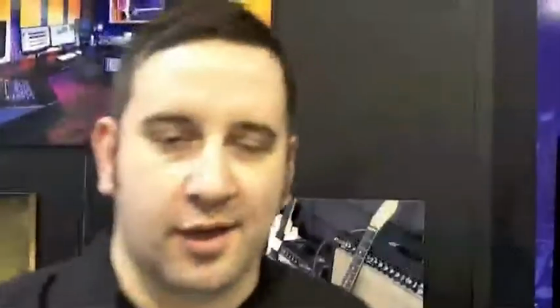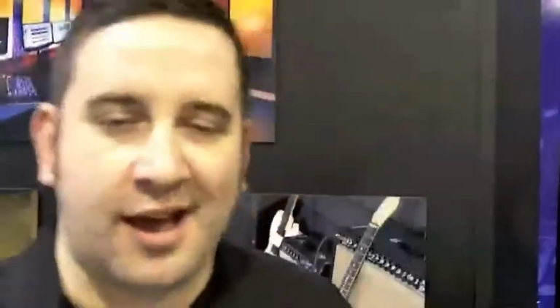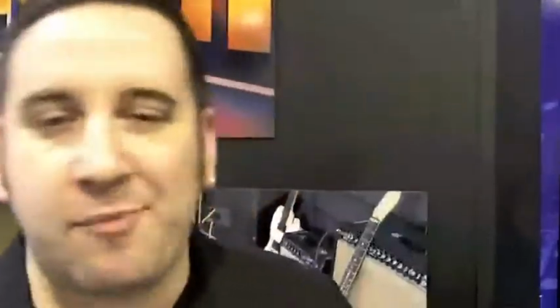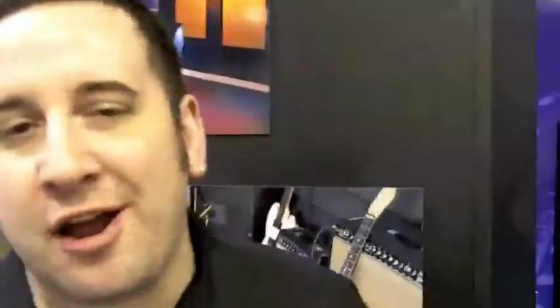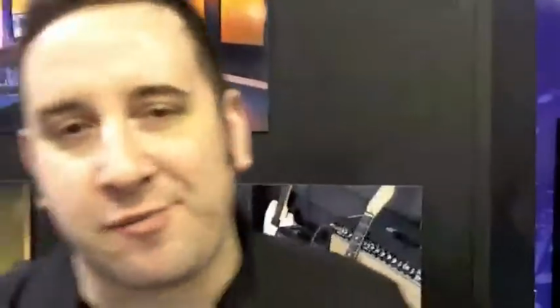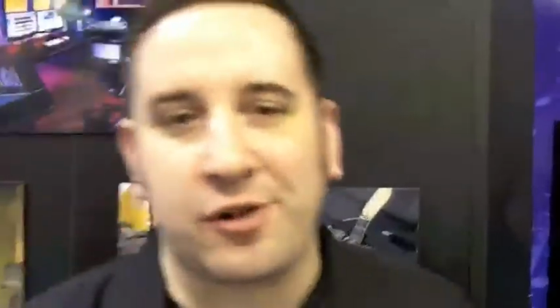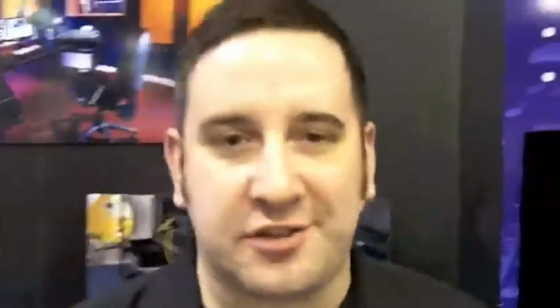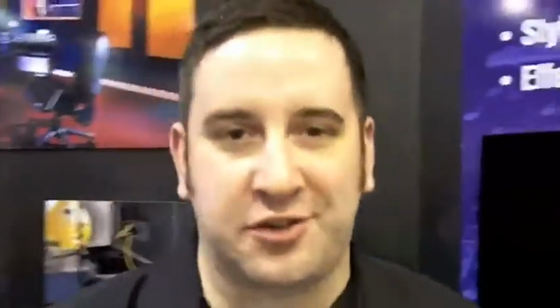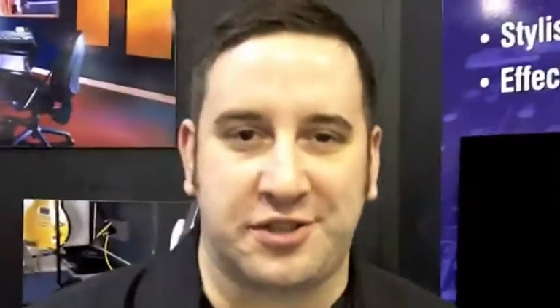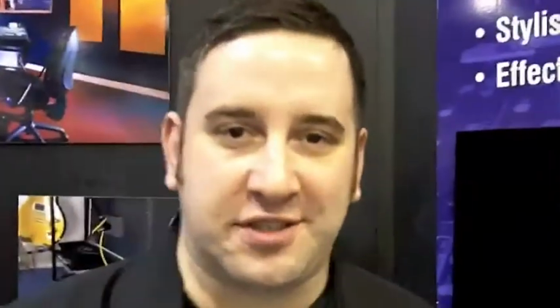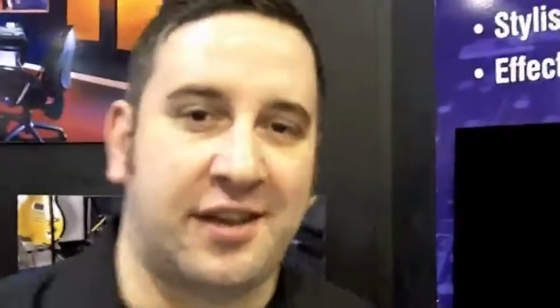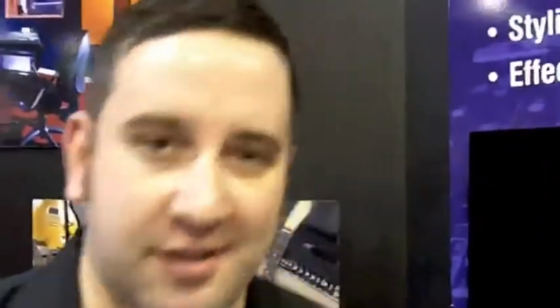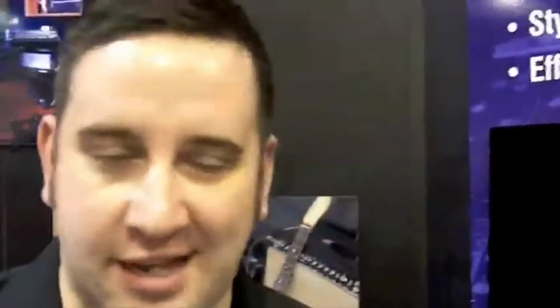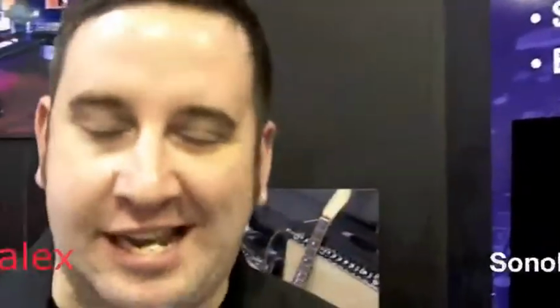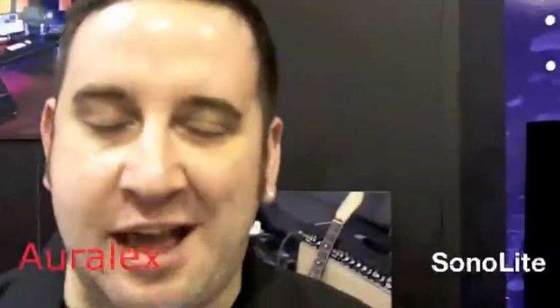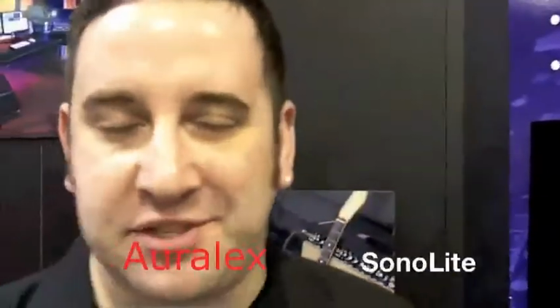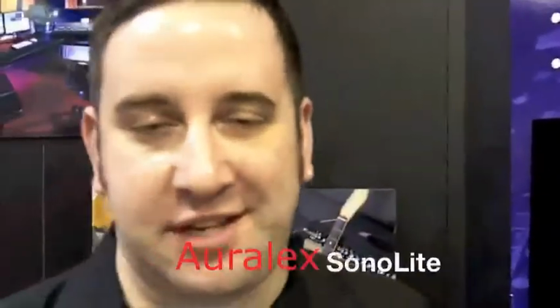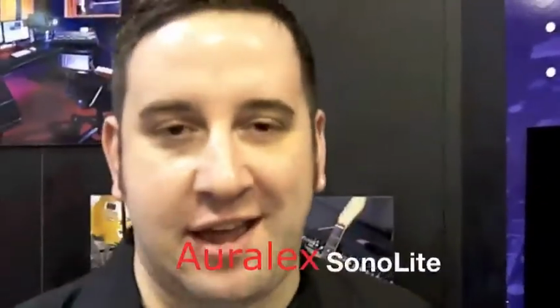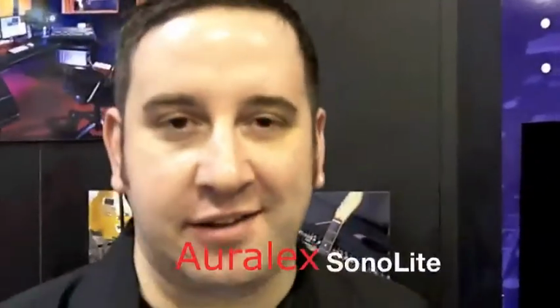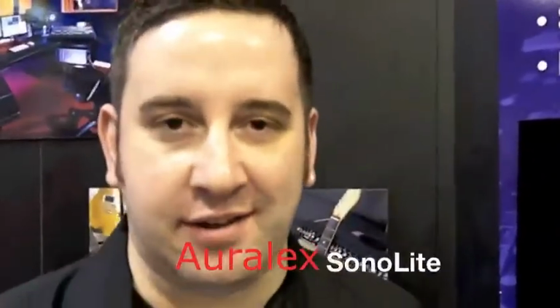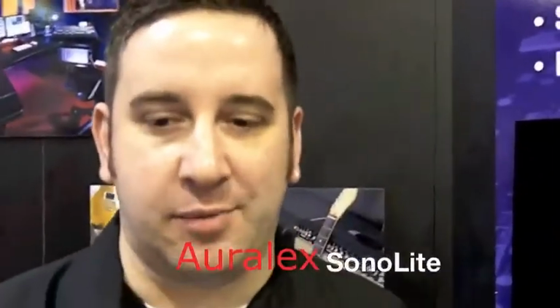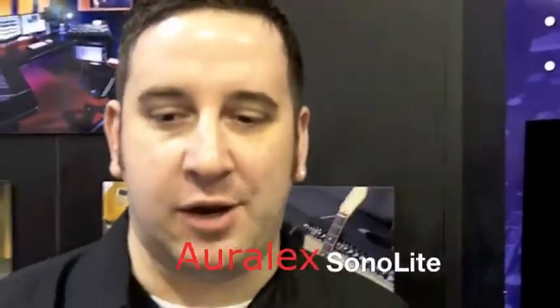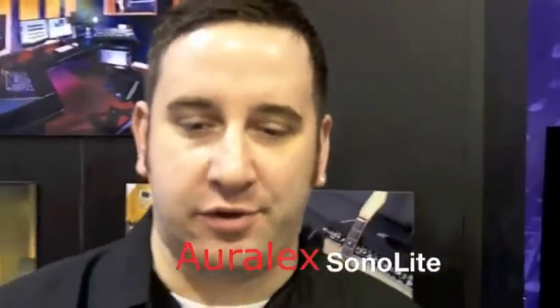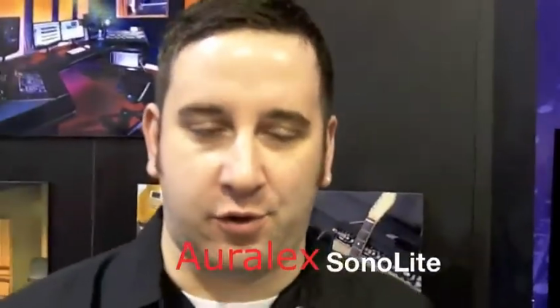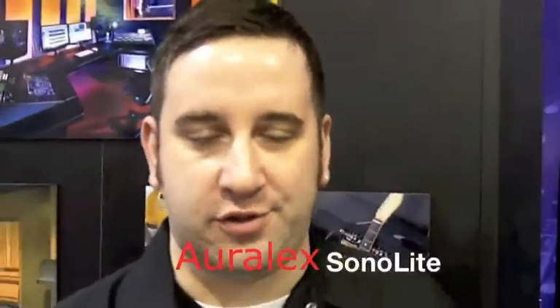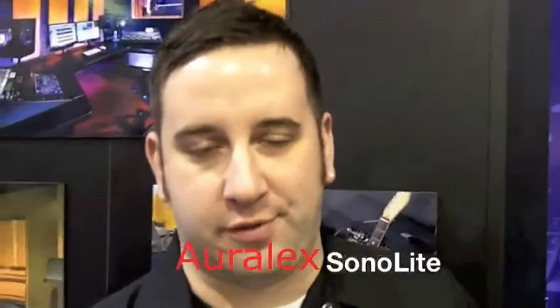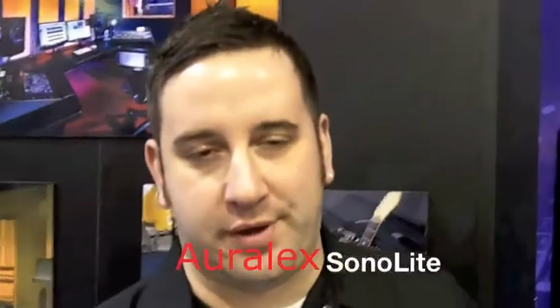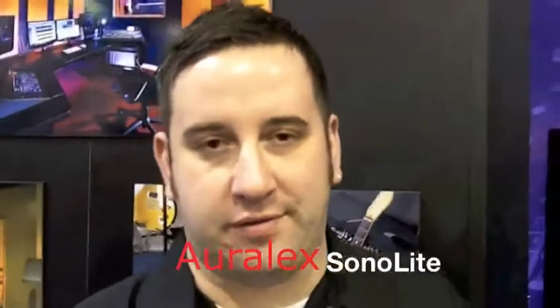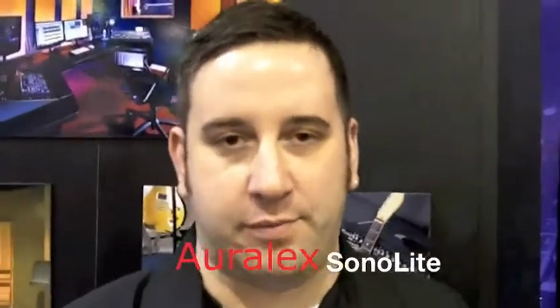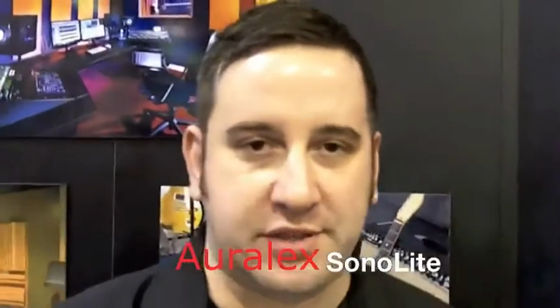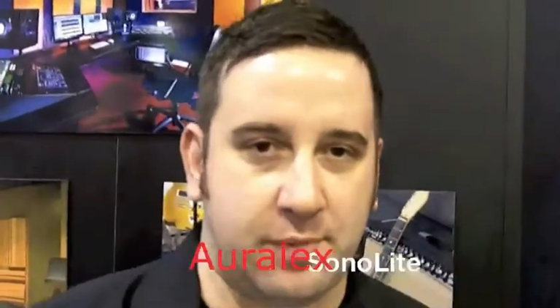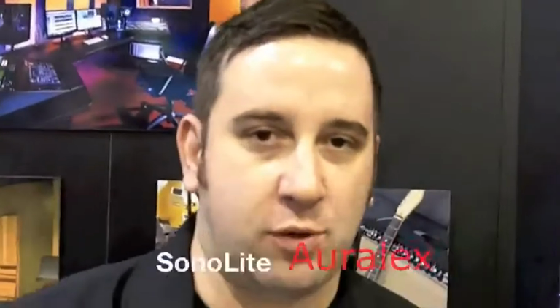Hi, I'm Ryan from Orolegs Acoustics Inc. in Indianapolis, Indiana. I'm here with George from BSW.